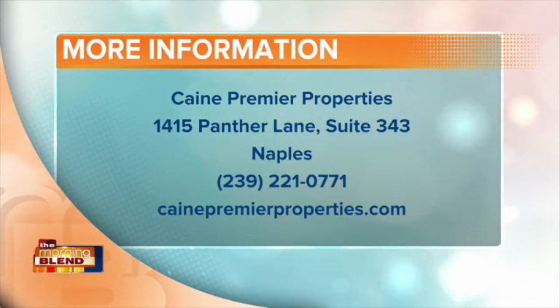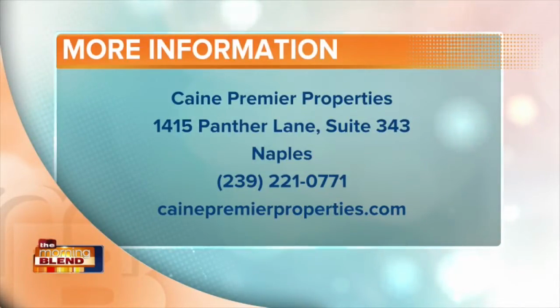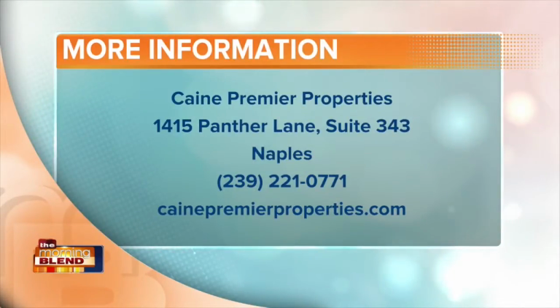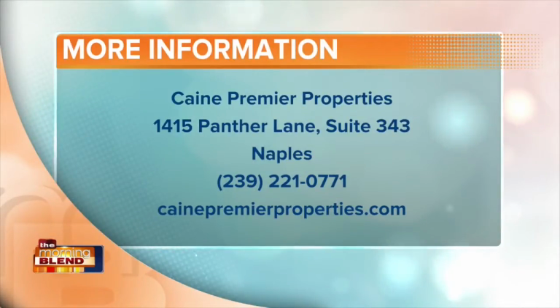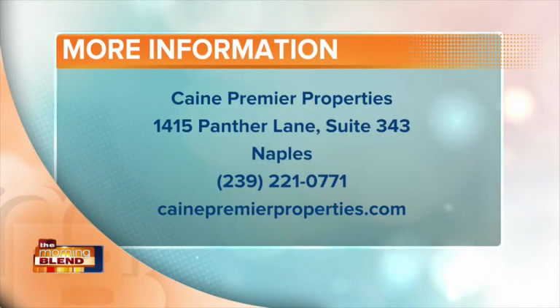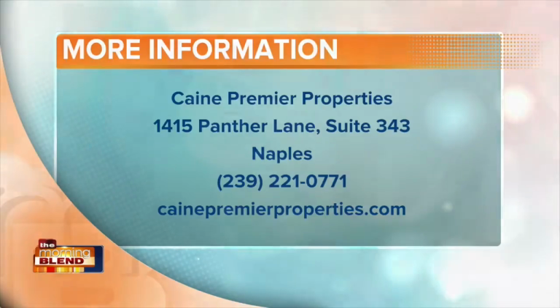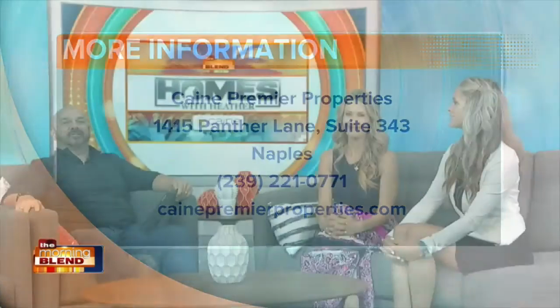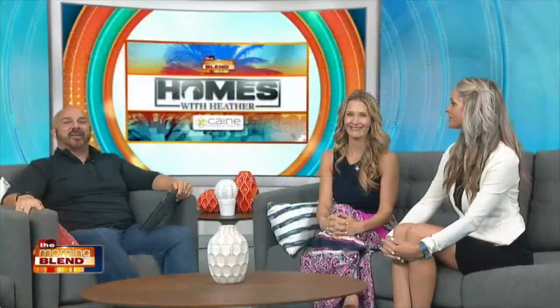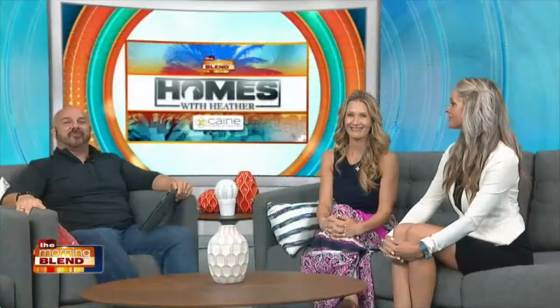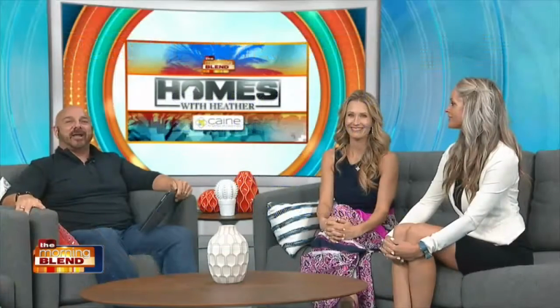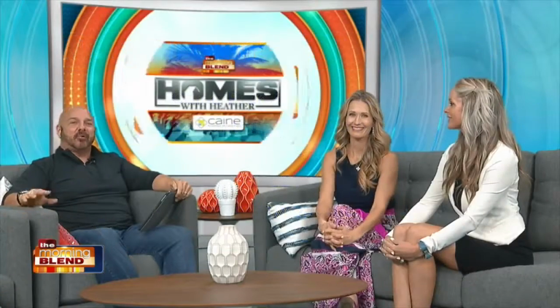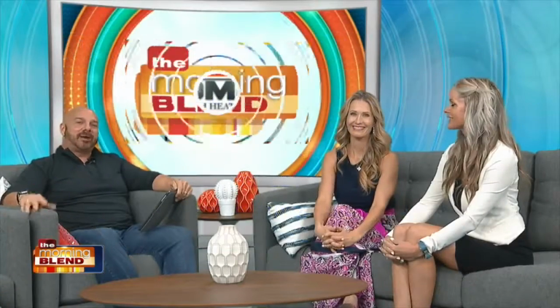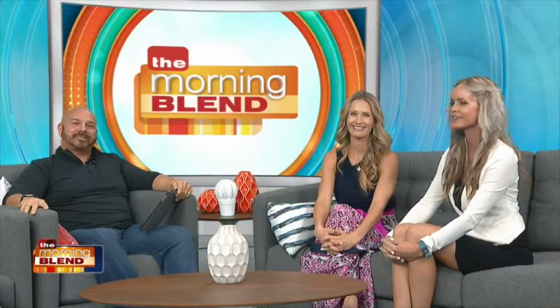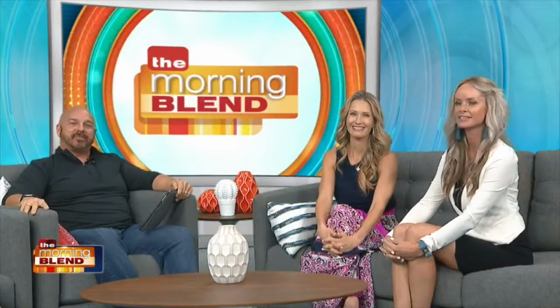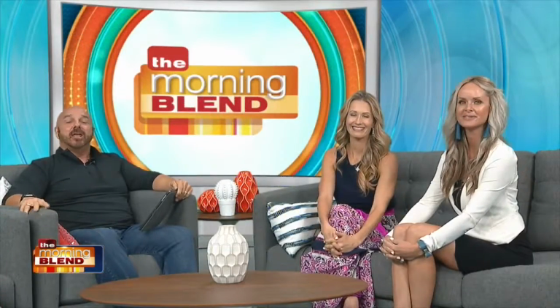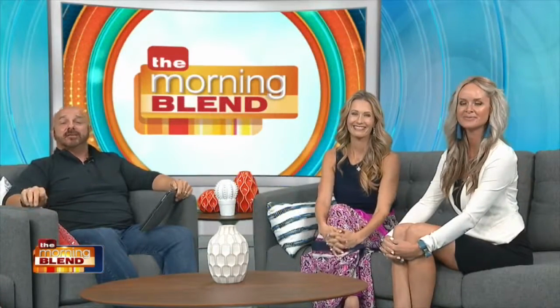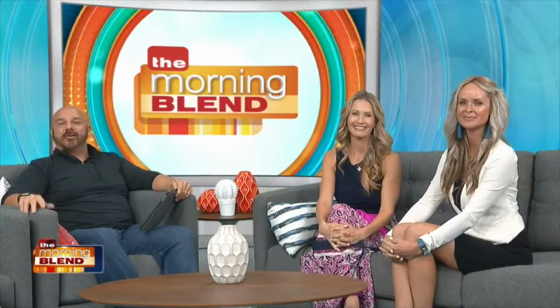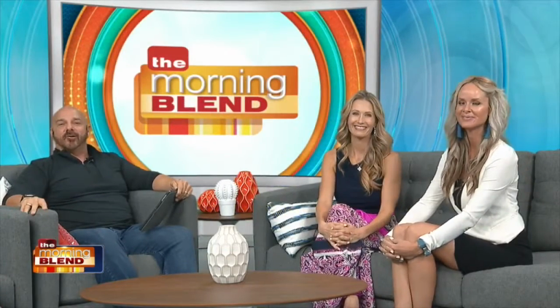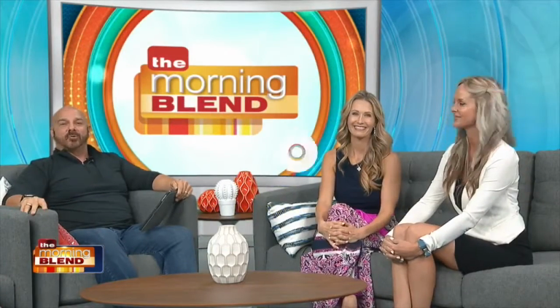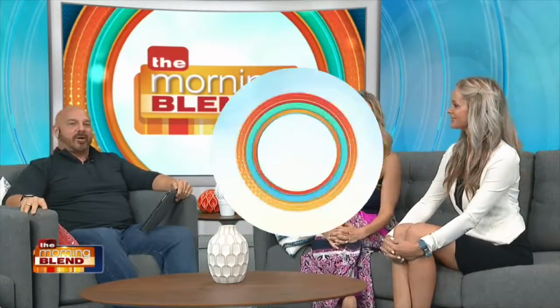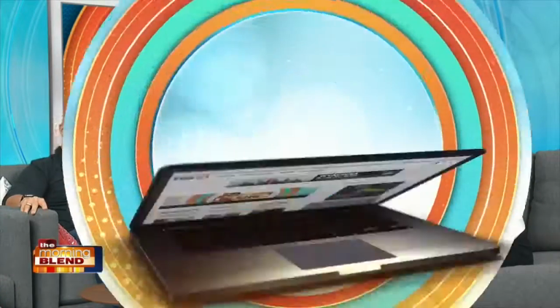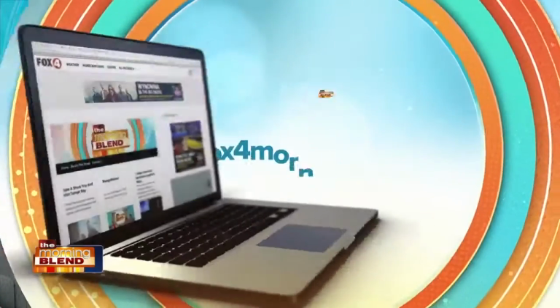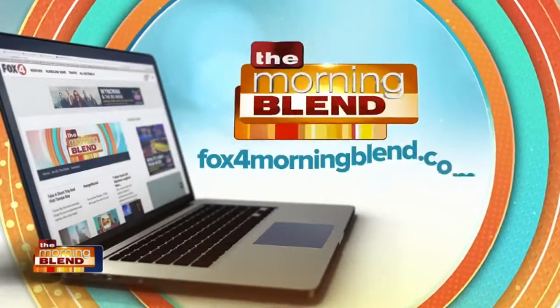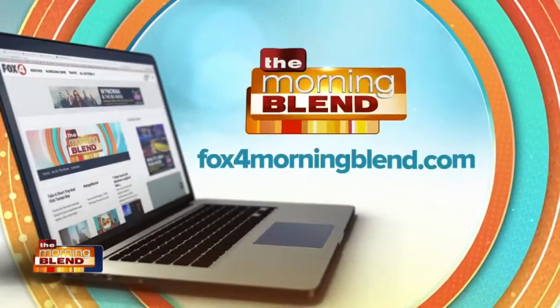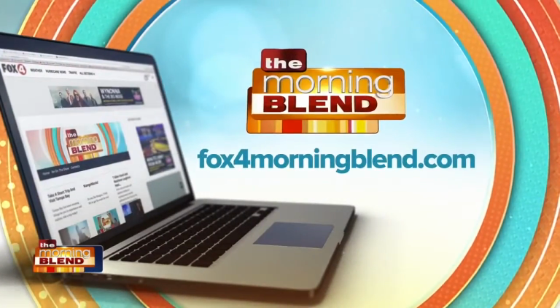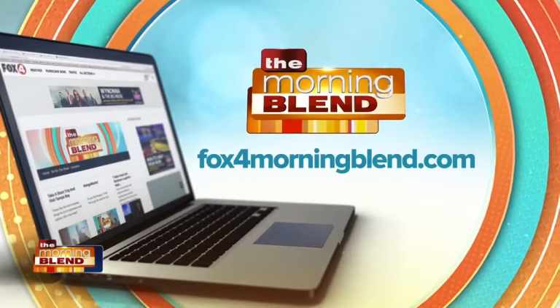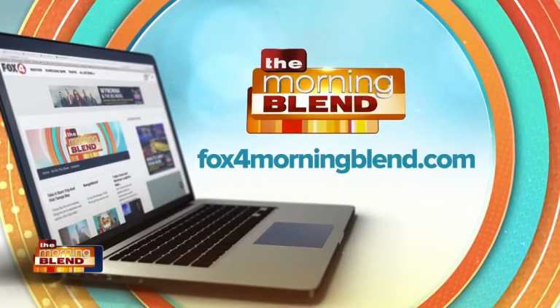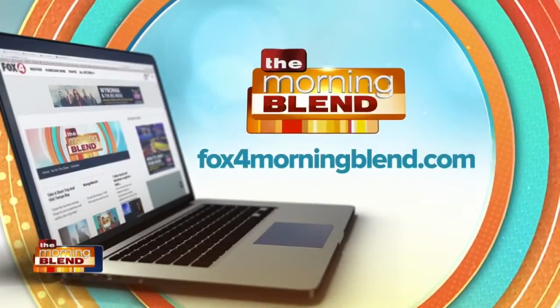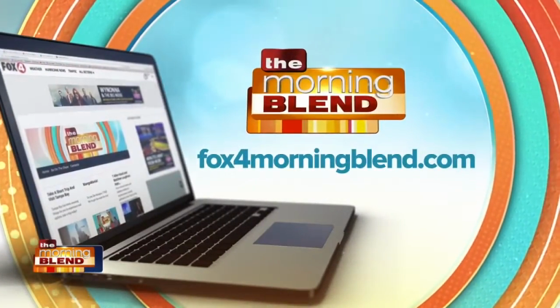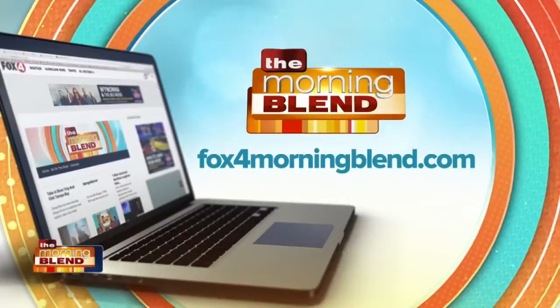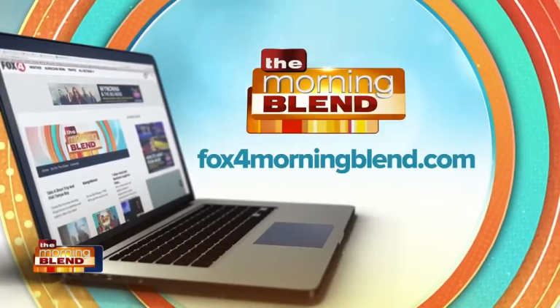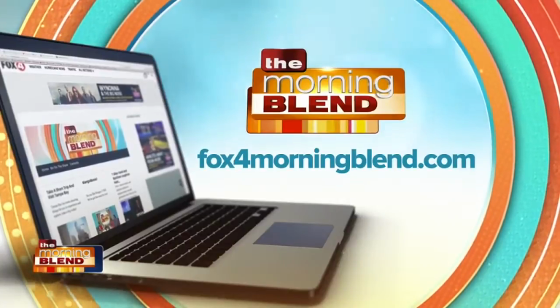Ladies, thank you so much for coming in. To find out more about this segment, just log on to our website at fox4morningblend.com.